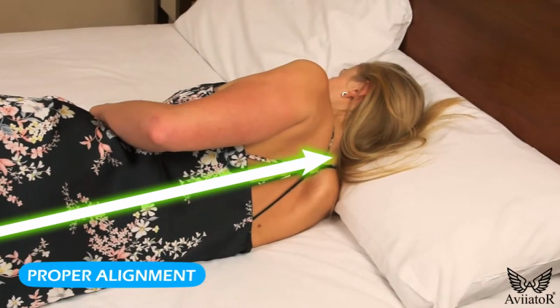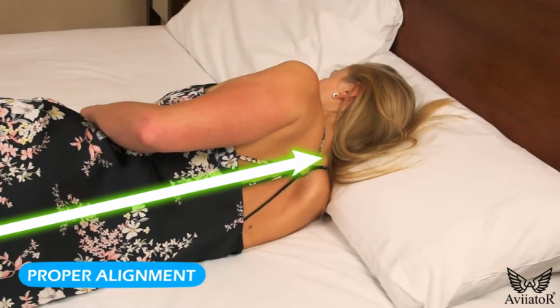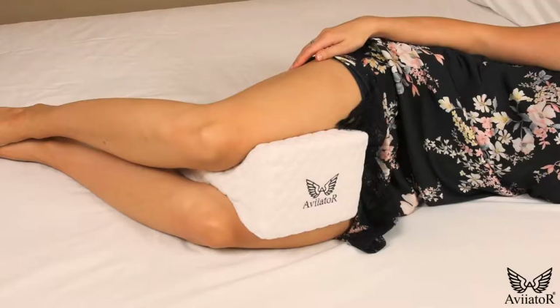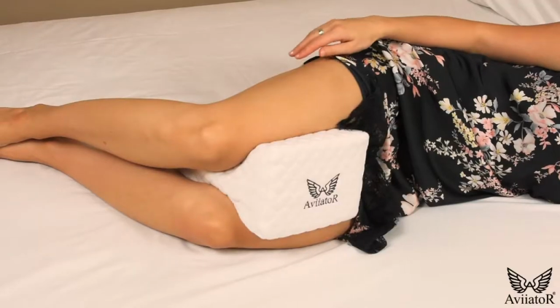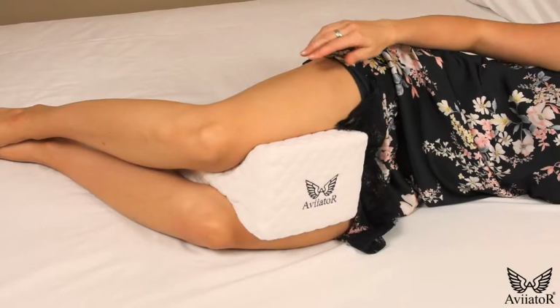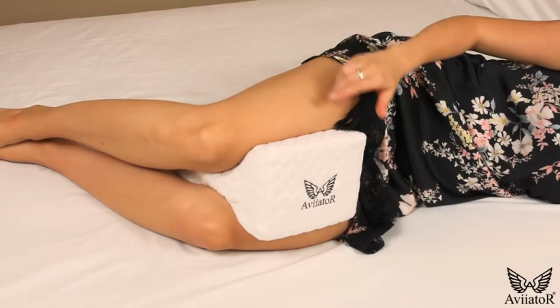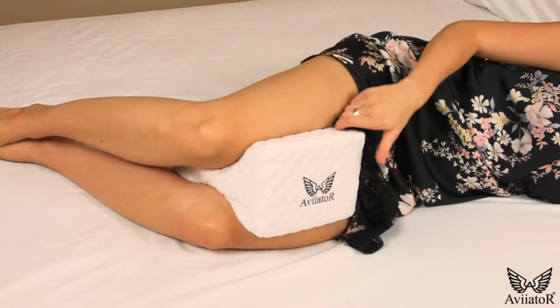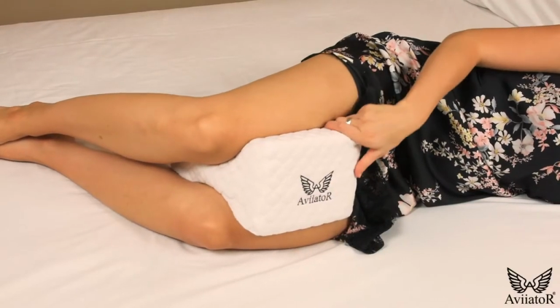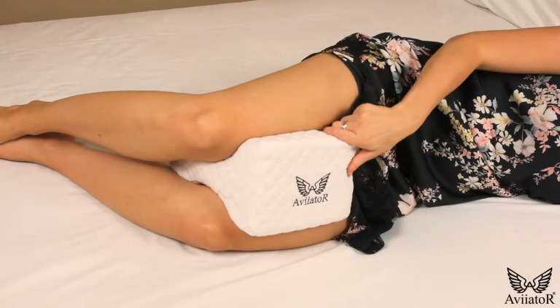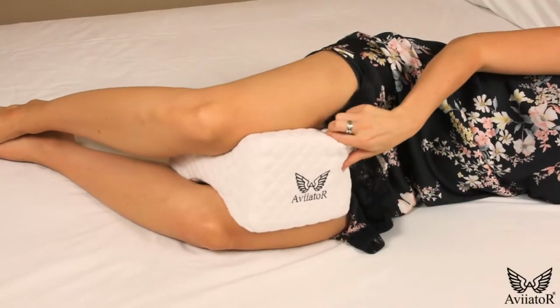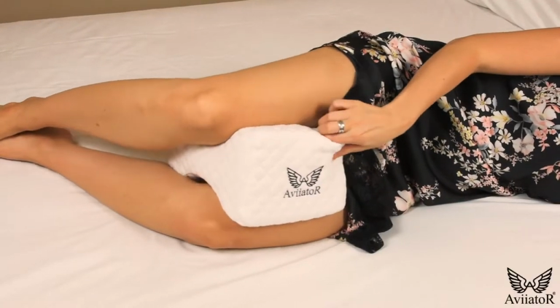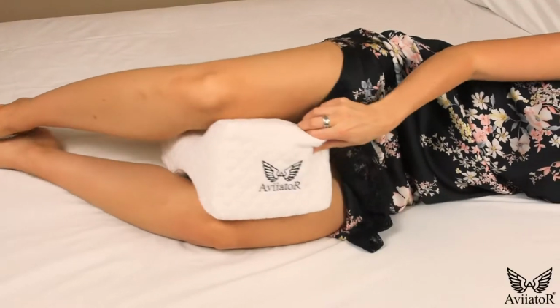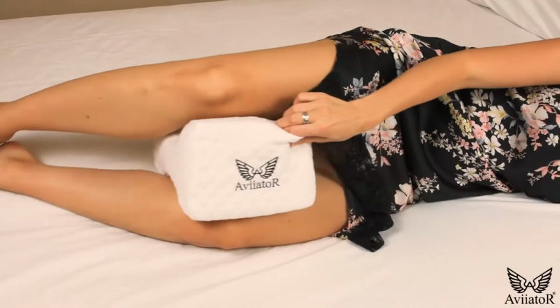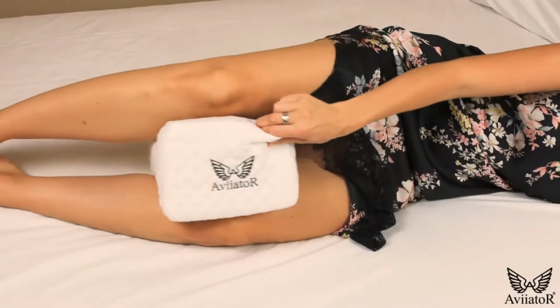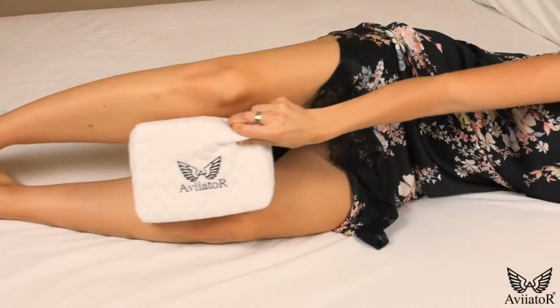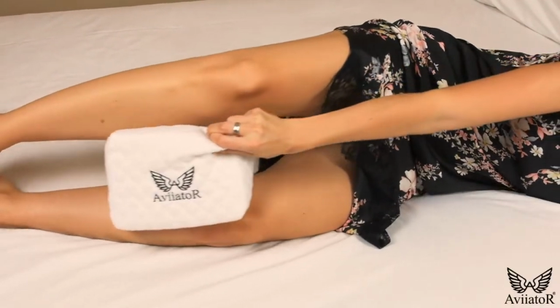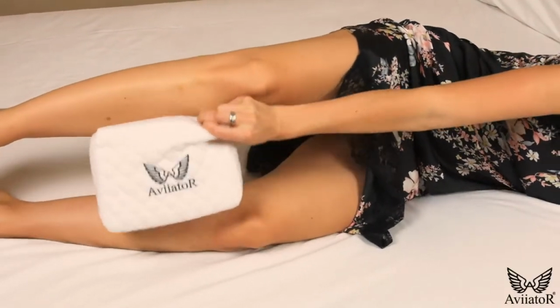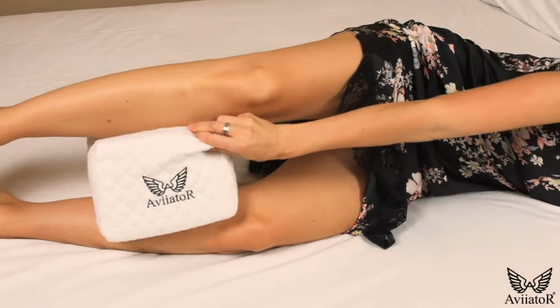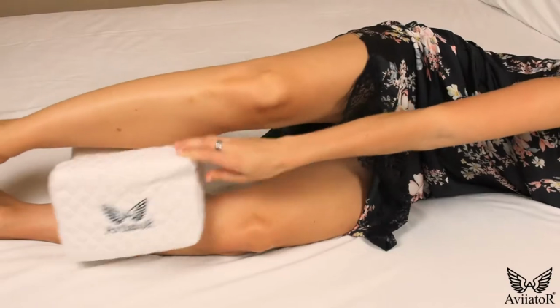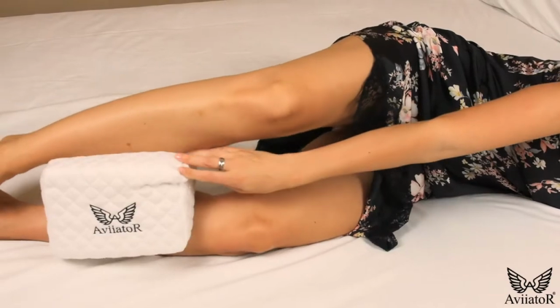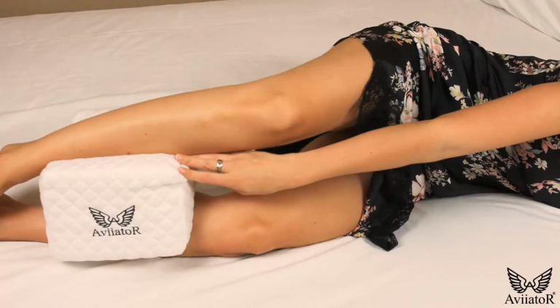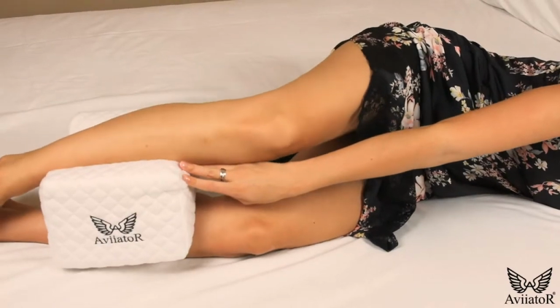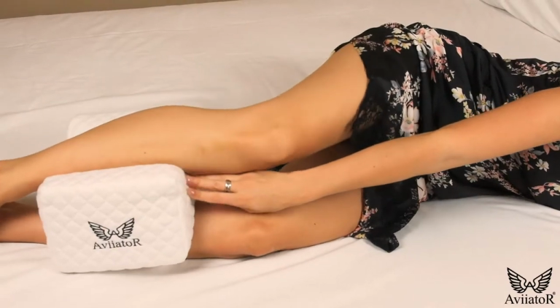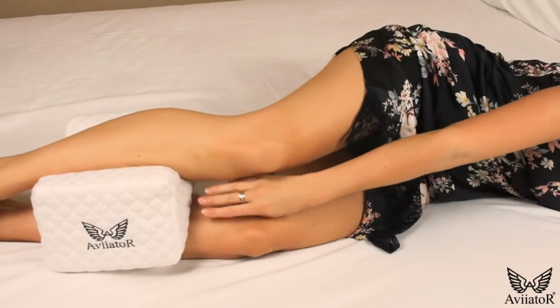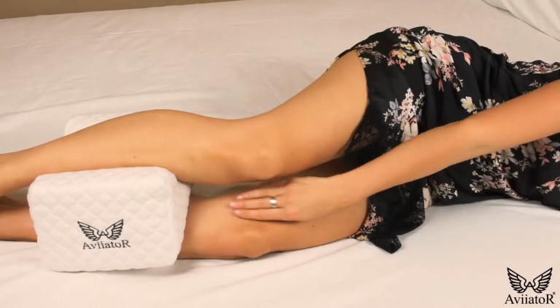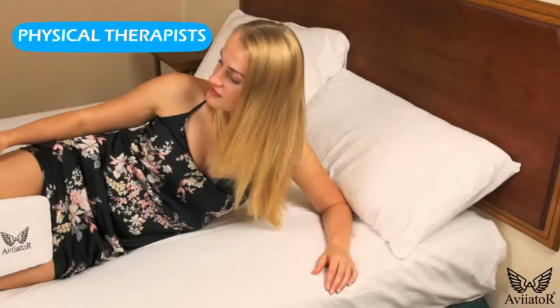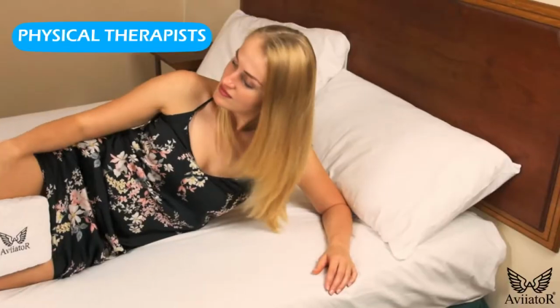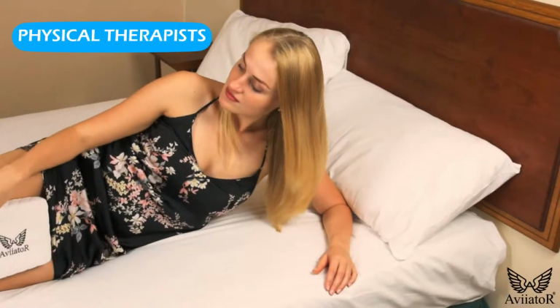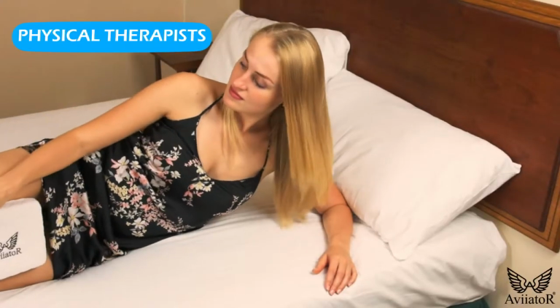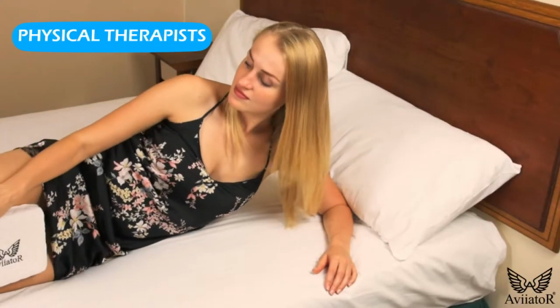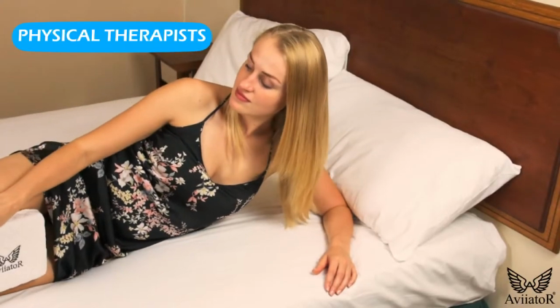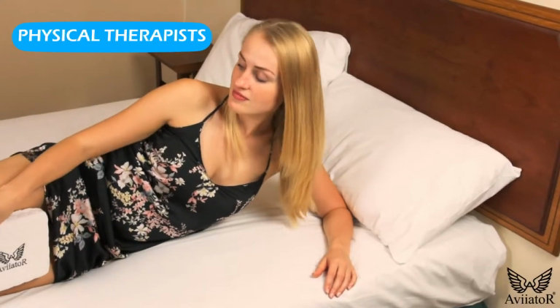The secret lies within our scientifically designed pillow, proven and recommended by top medical professionals.